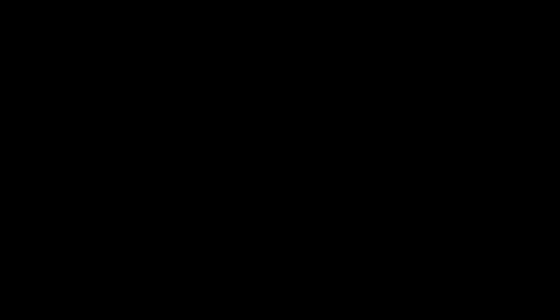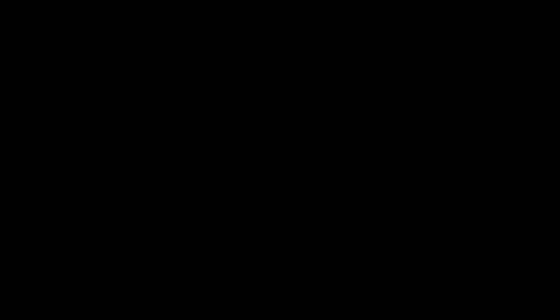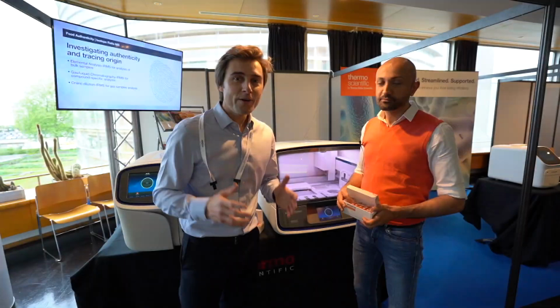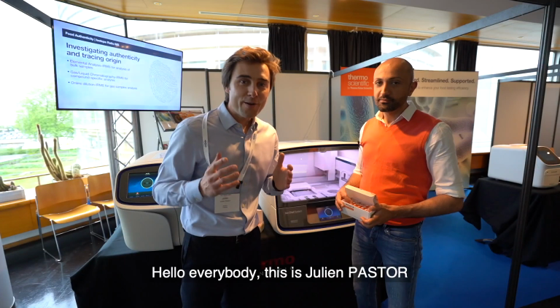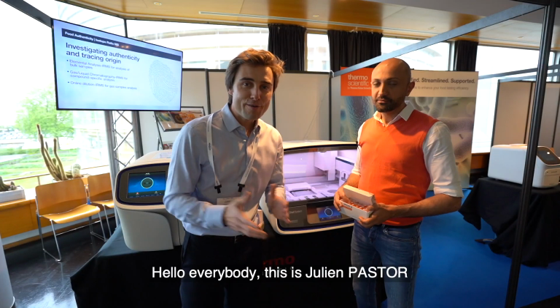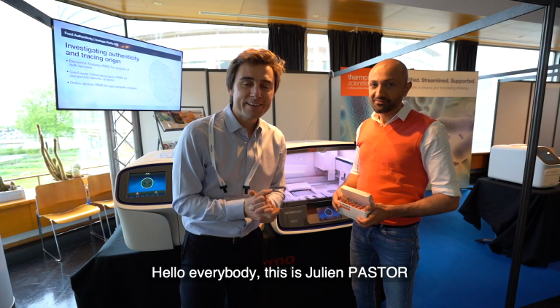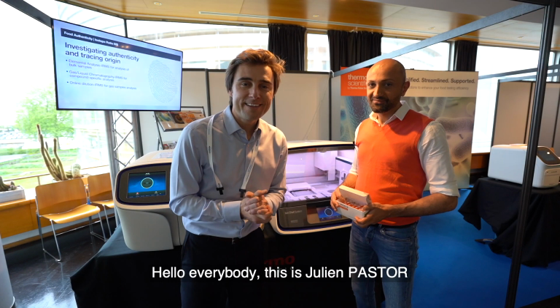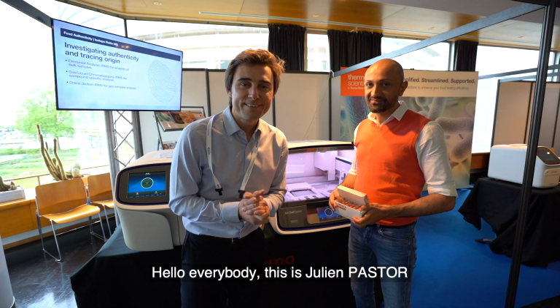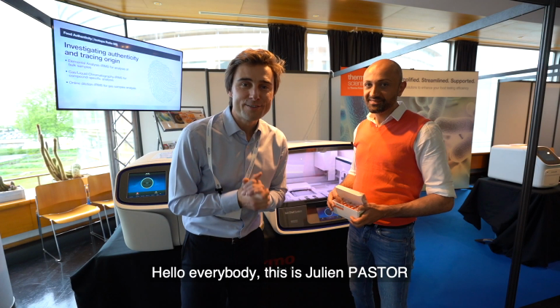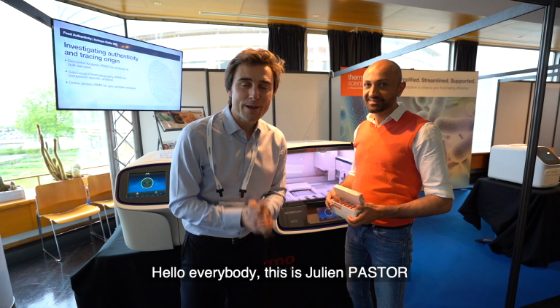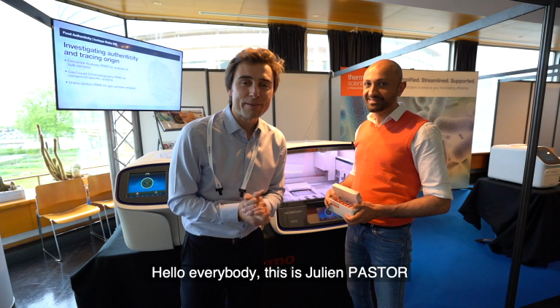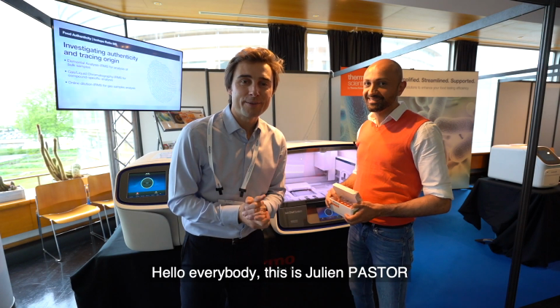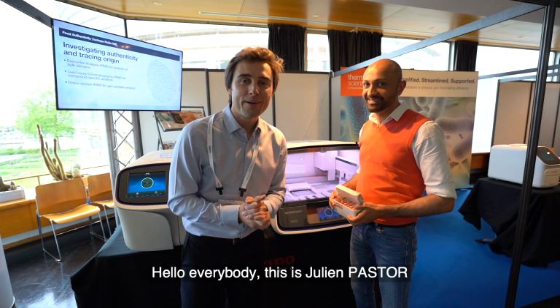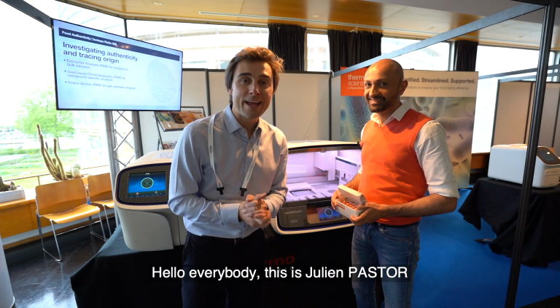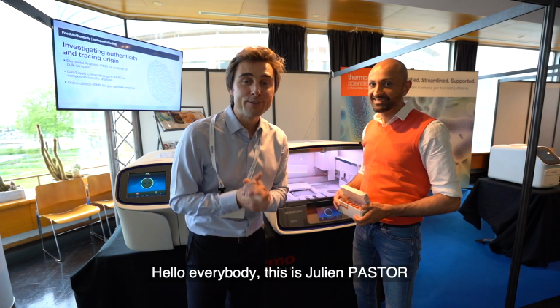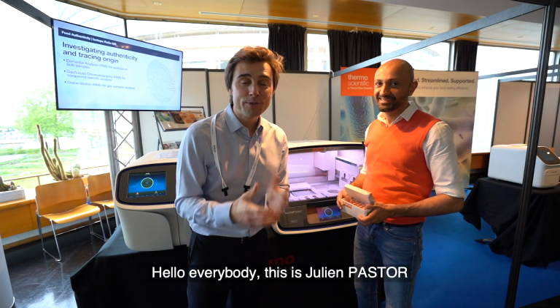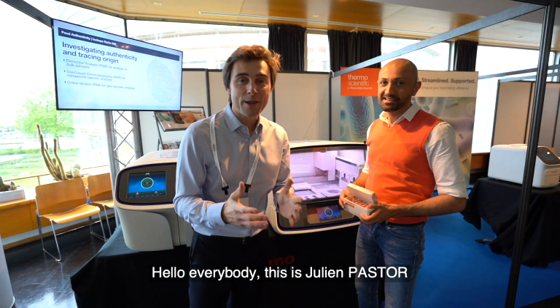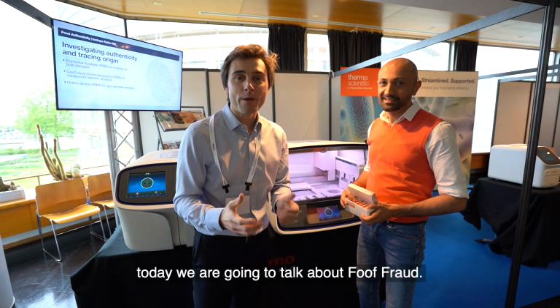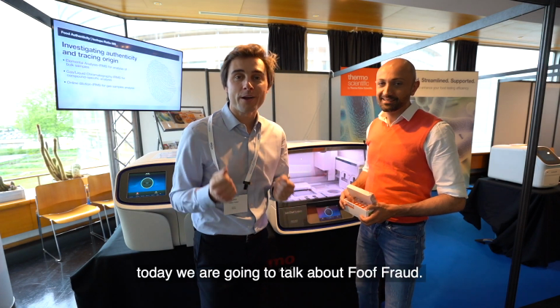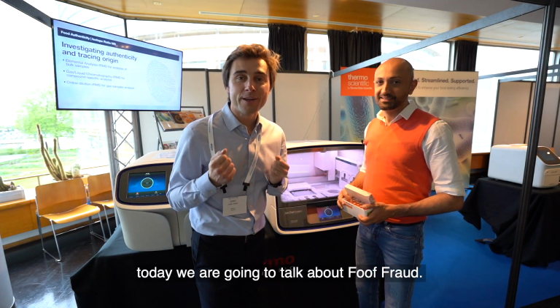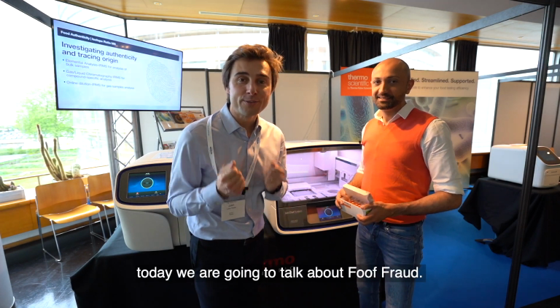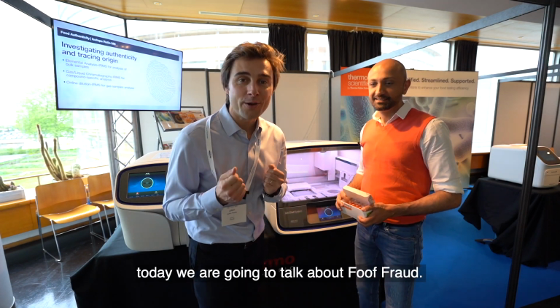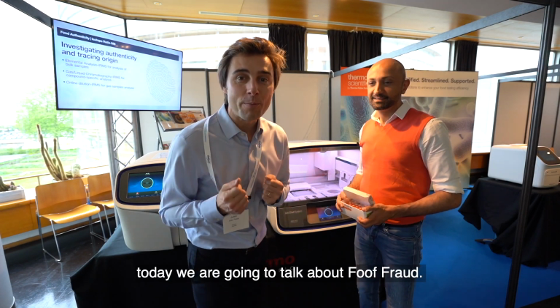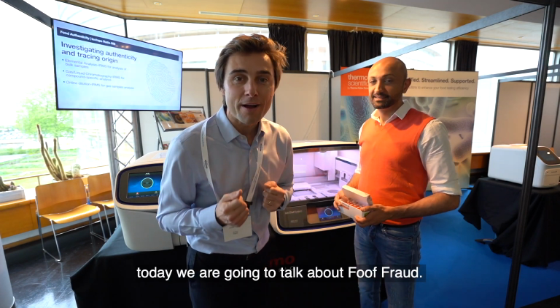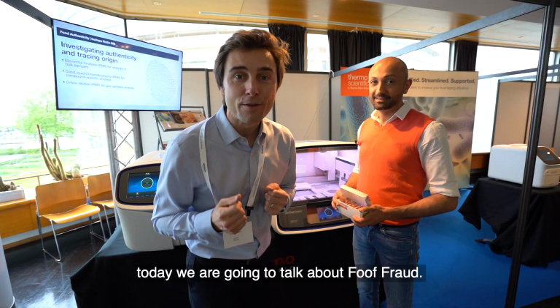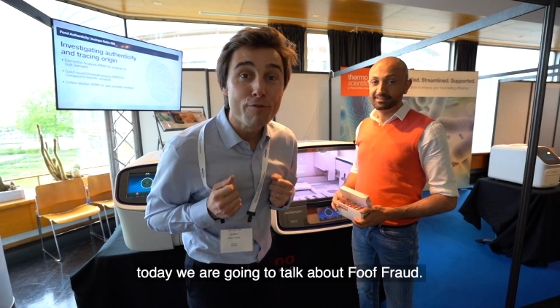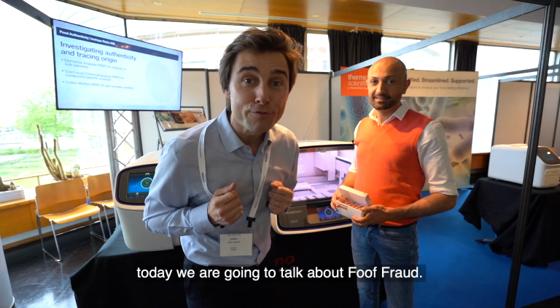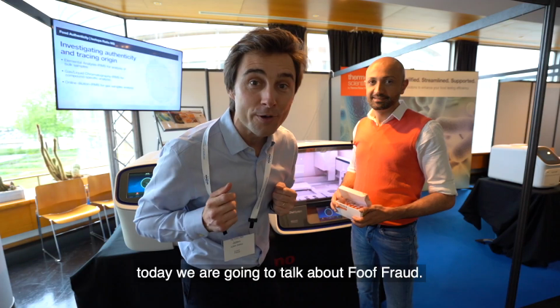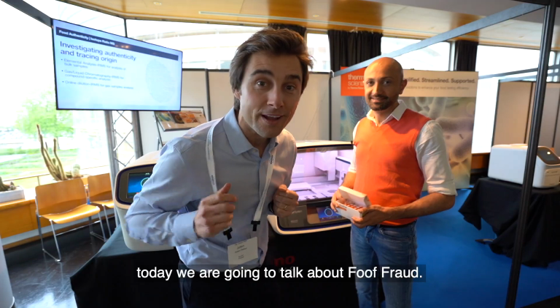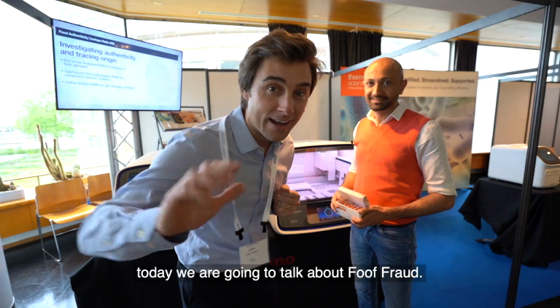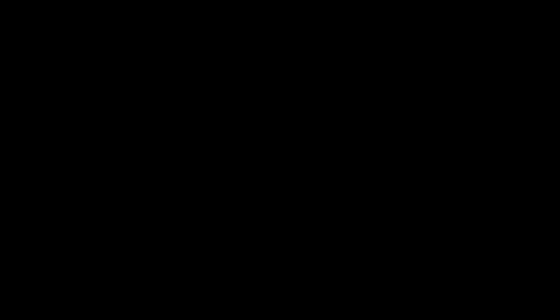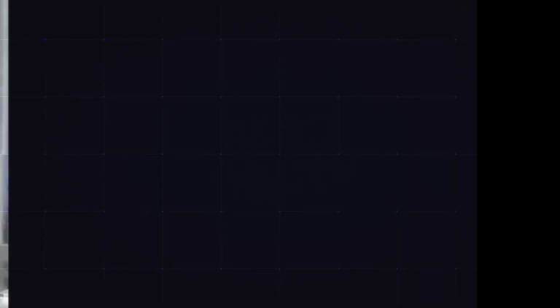Hello everybody, this is Julien Pastor and today we are going to talk about food fraud. Let's go!